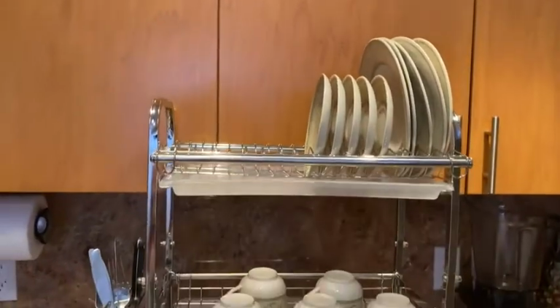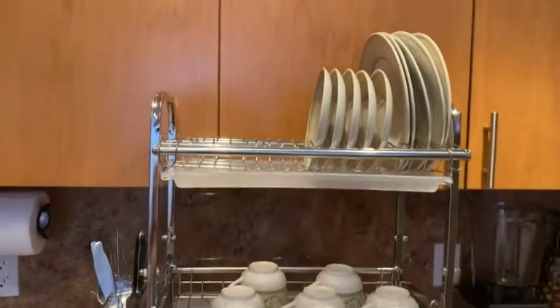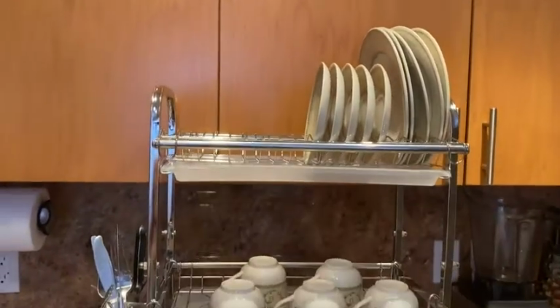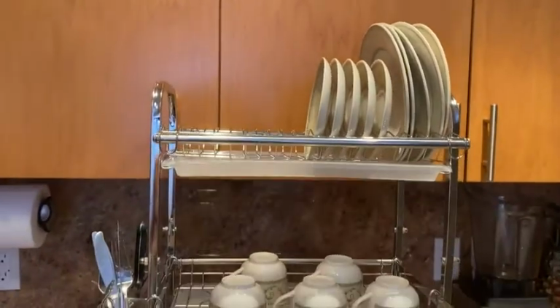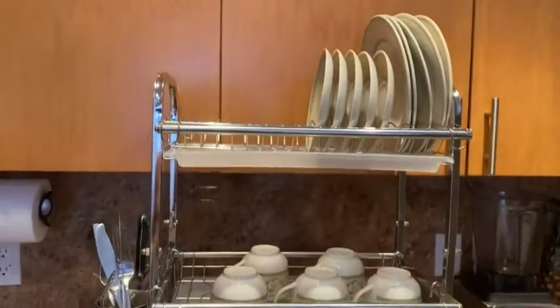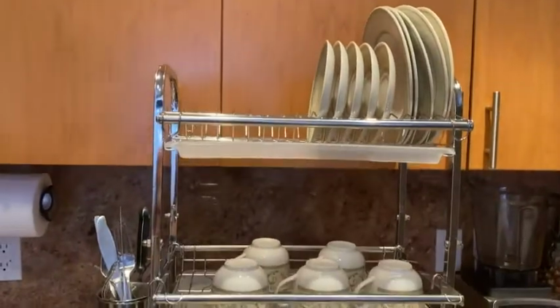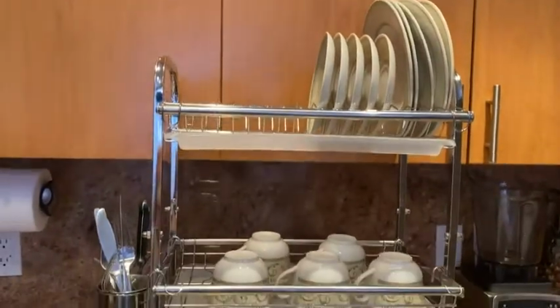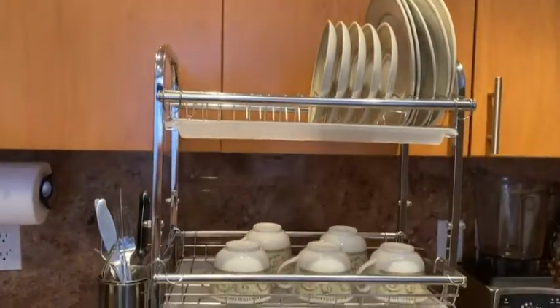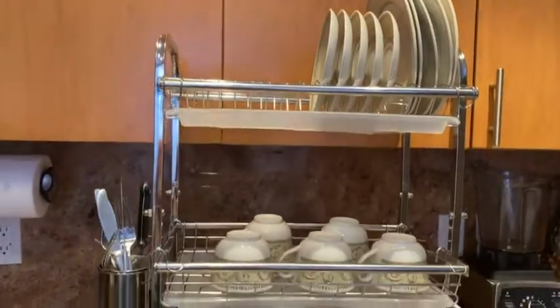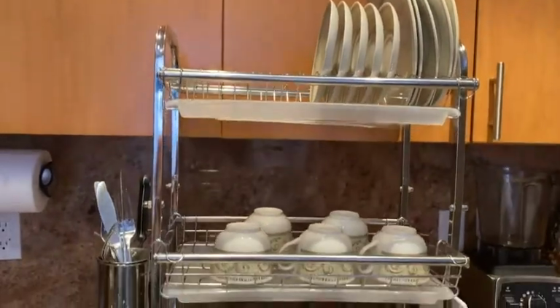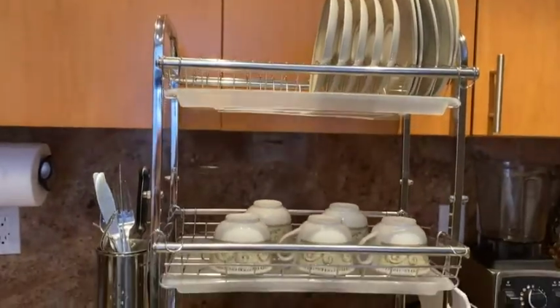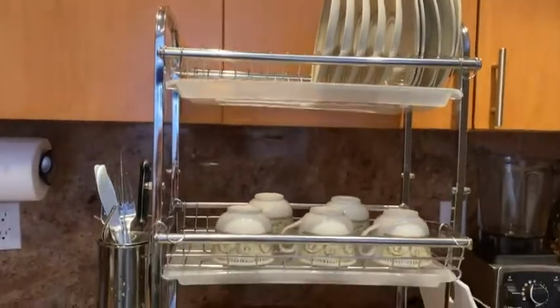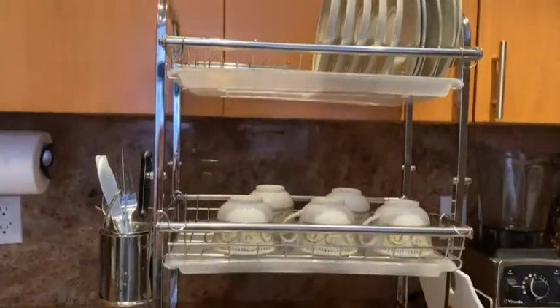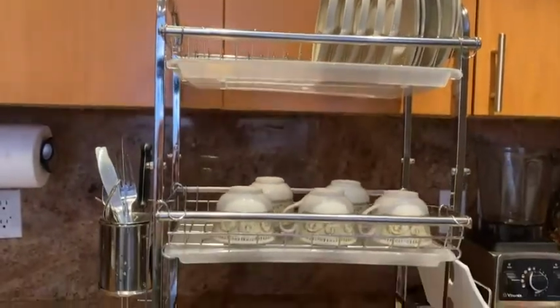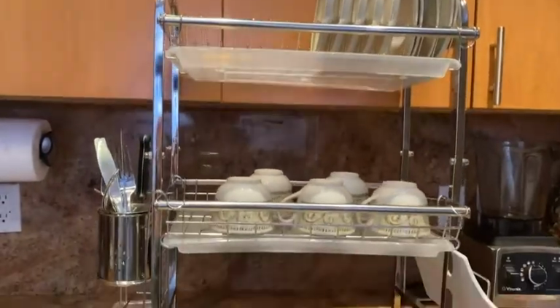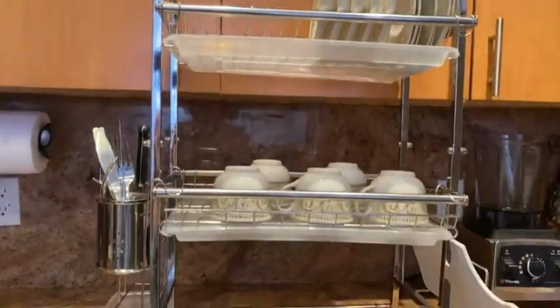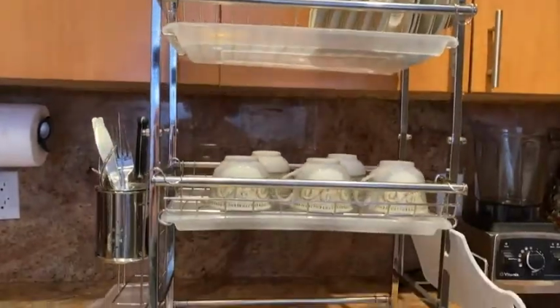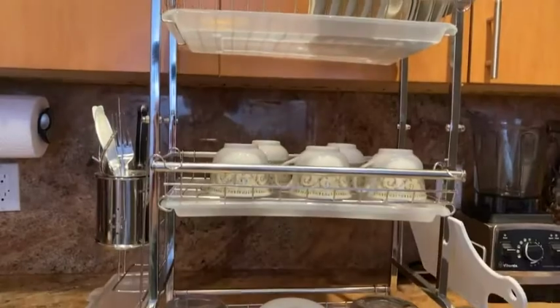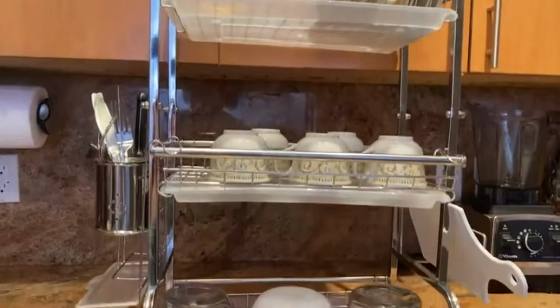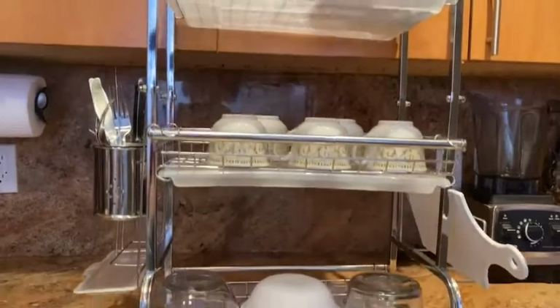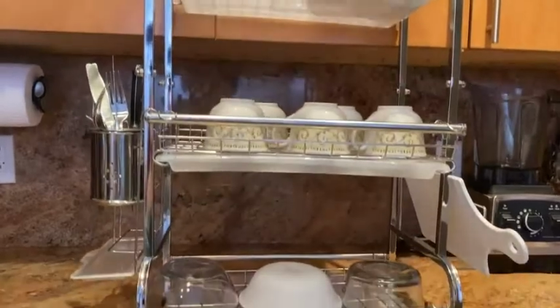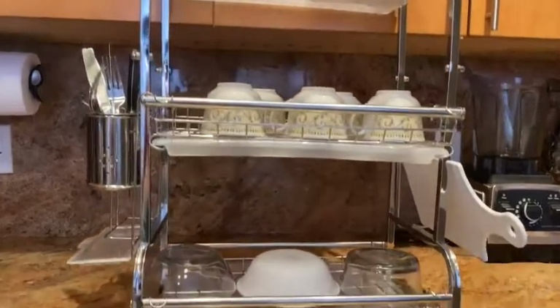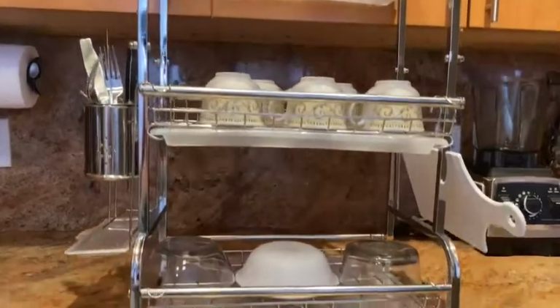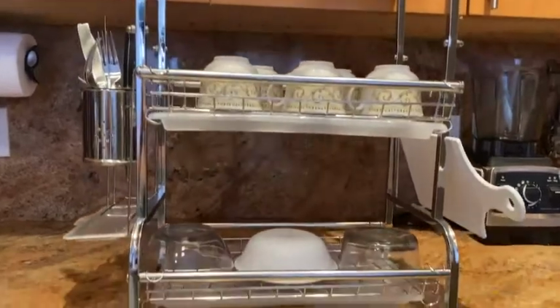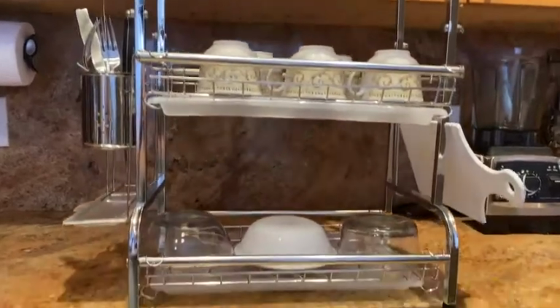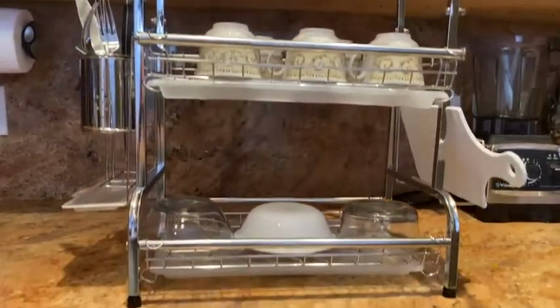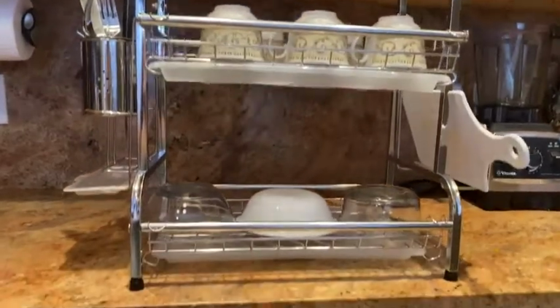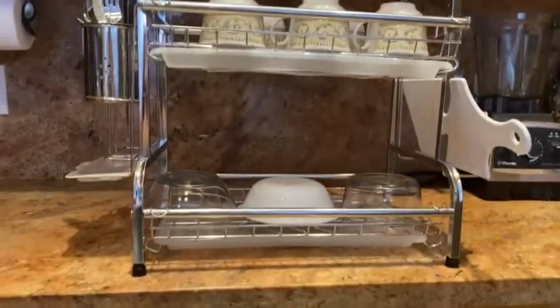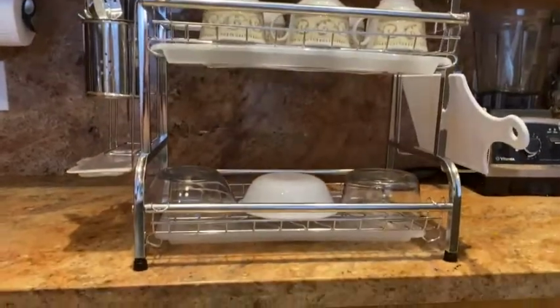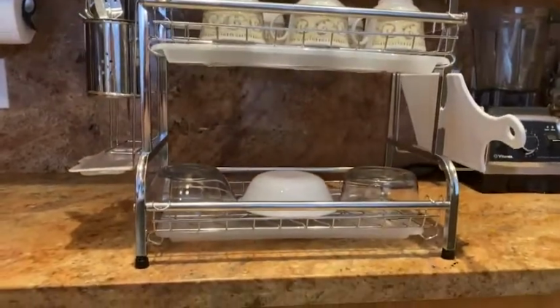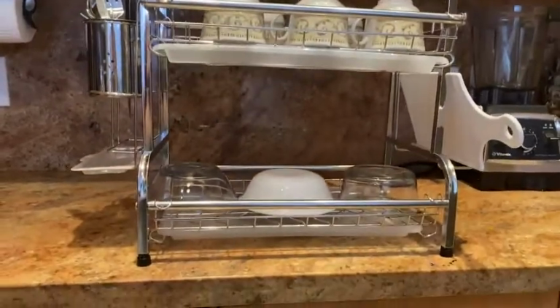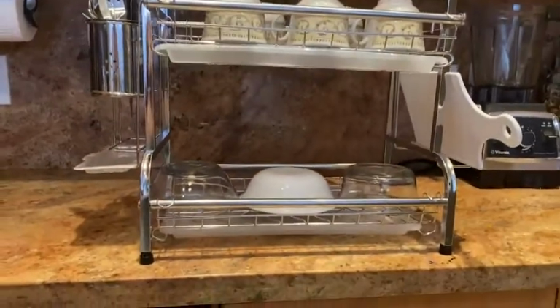The GS Life Dish Drying Rack is a space-saving way to keep your kitchen organized.